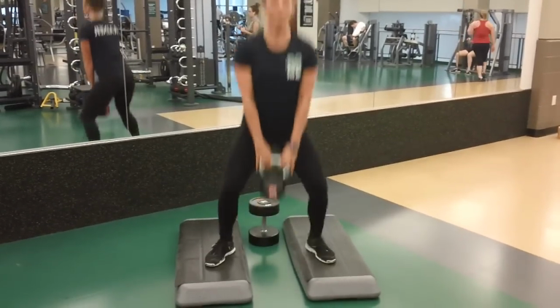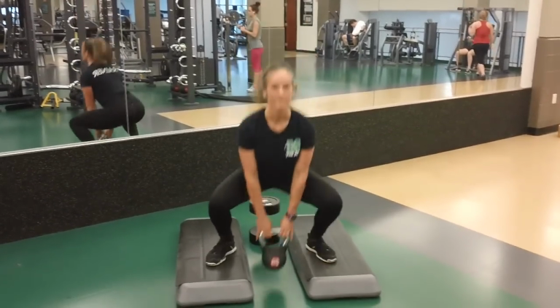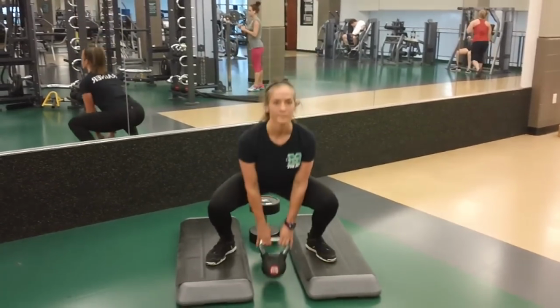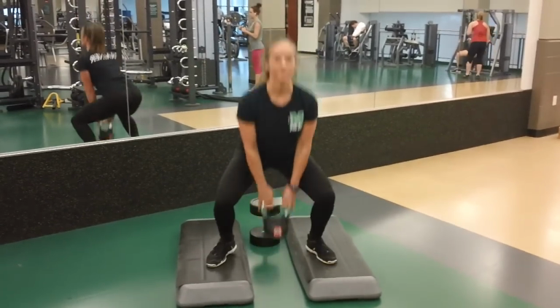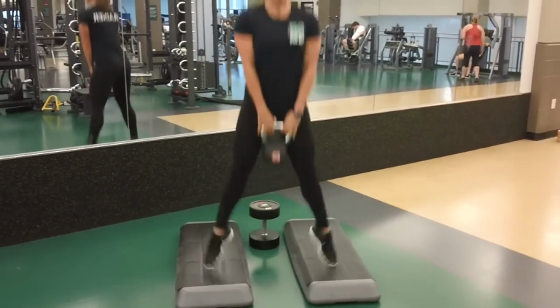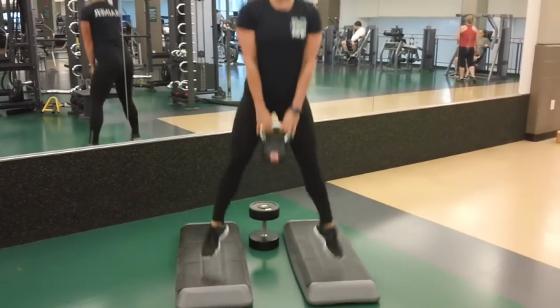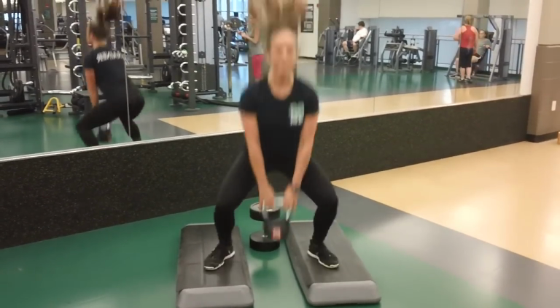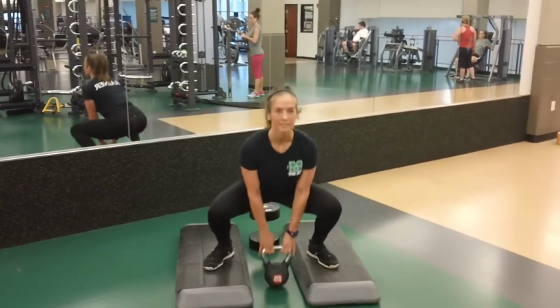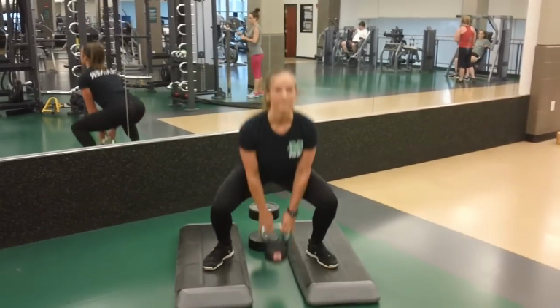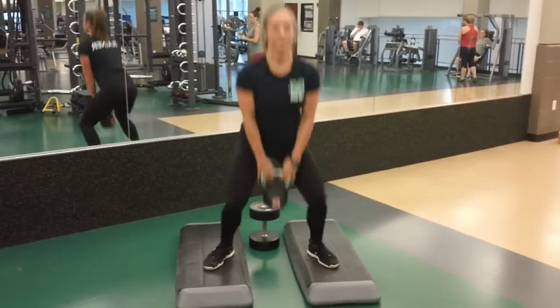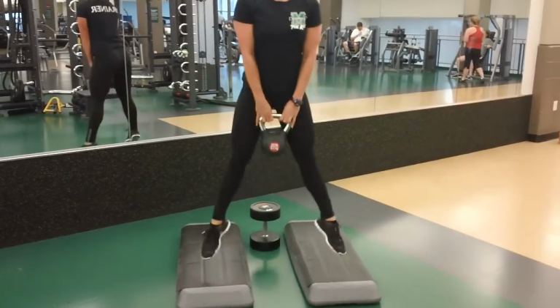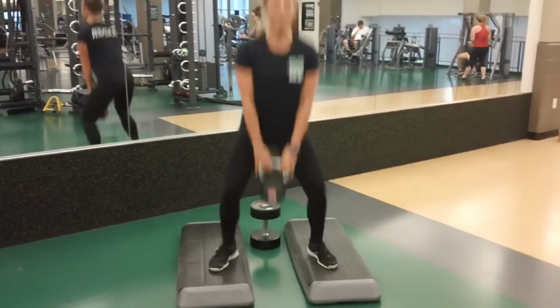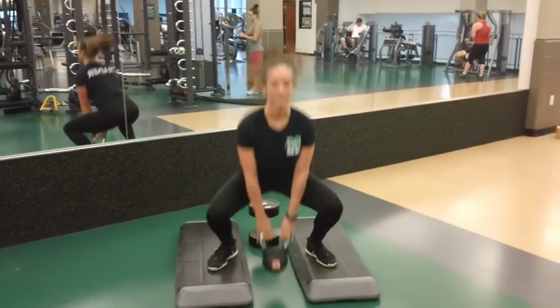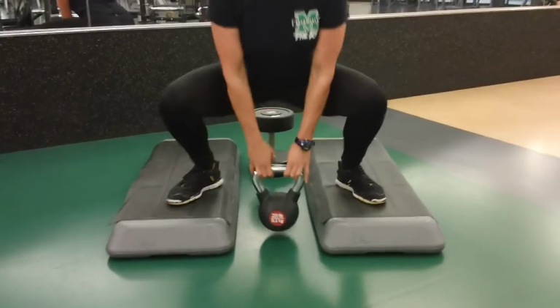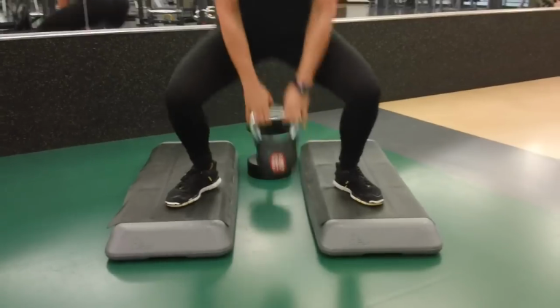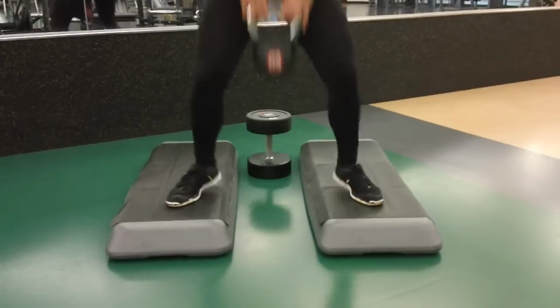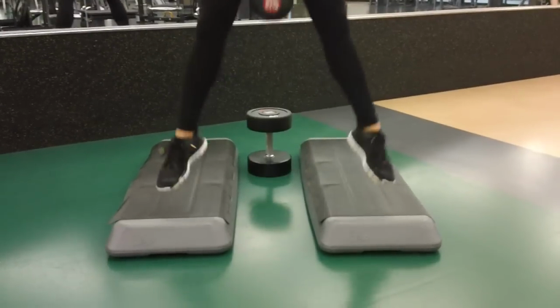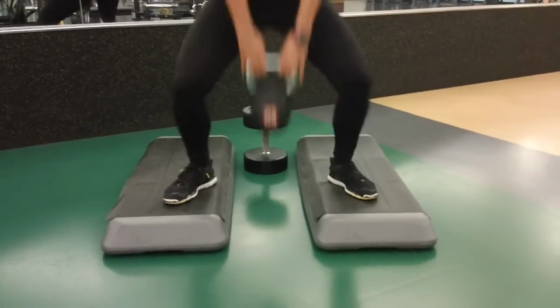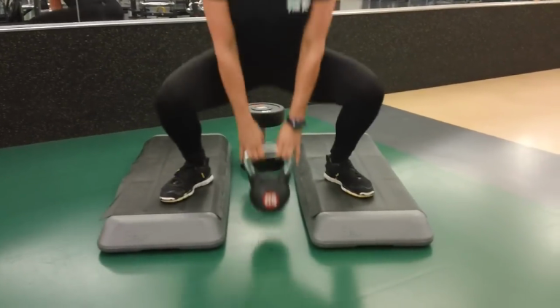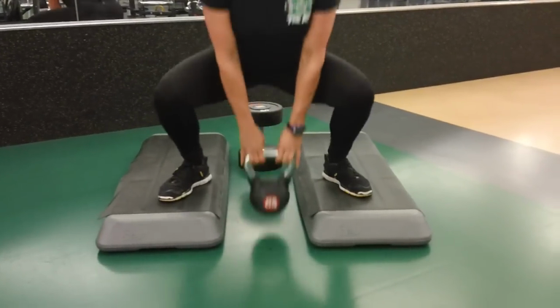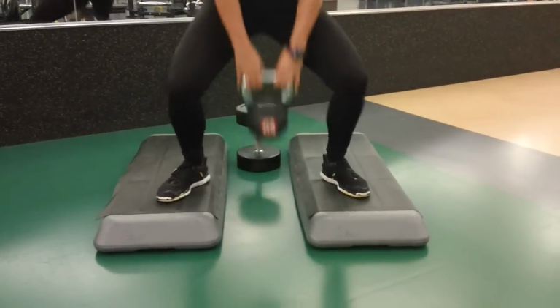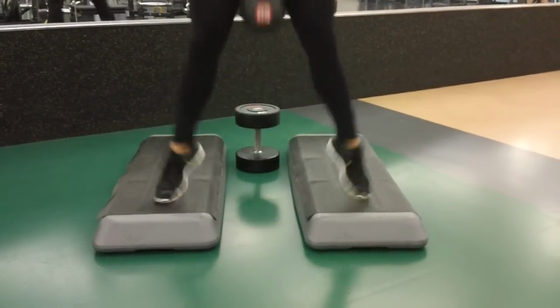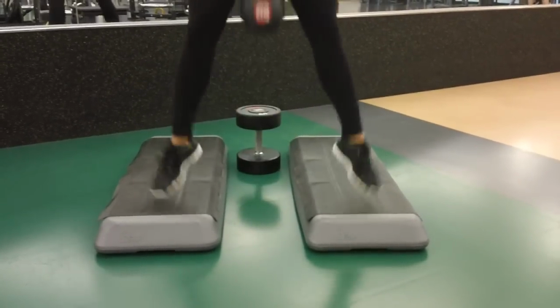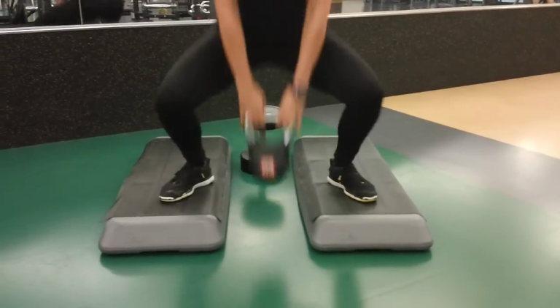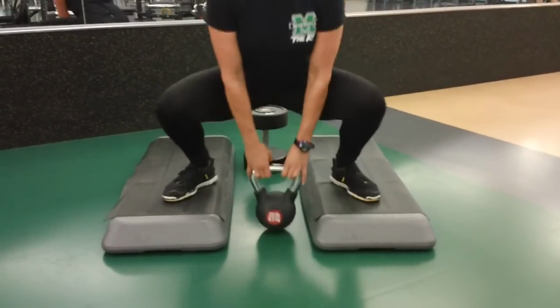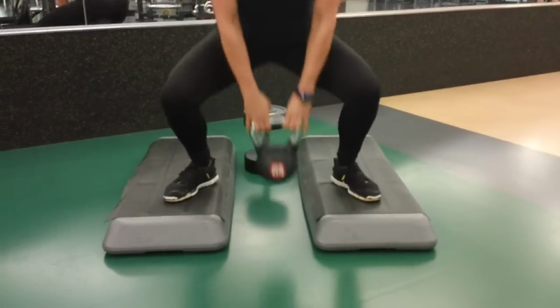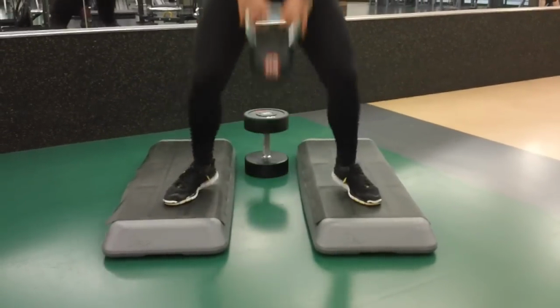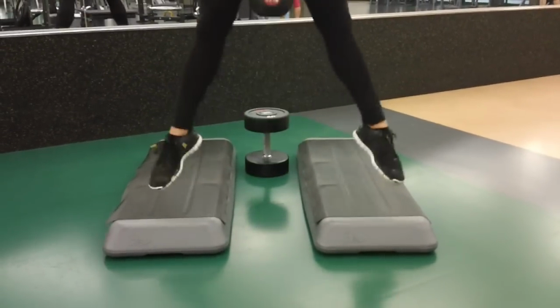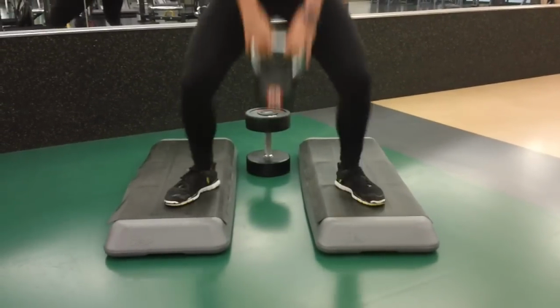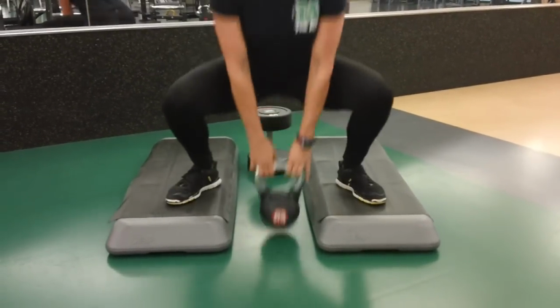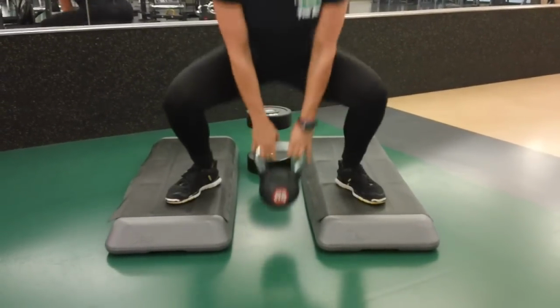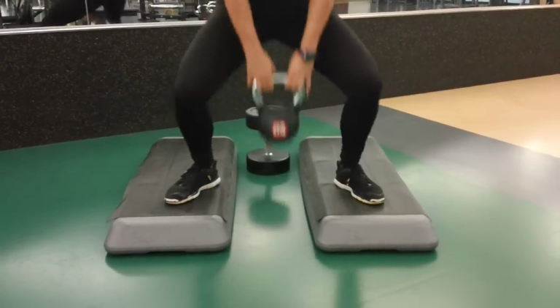When you finish your set, make sure you keep moving. Don't sit down to avoid getting lightheaded. You should rest for about one to two minutes in between sets.